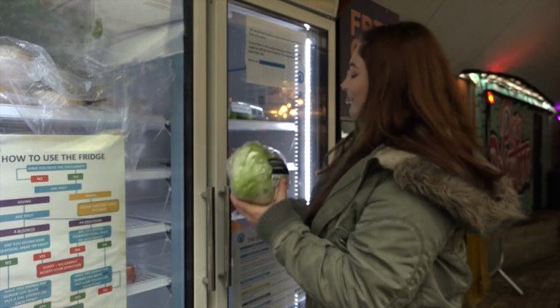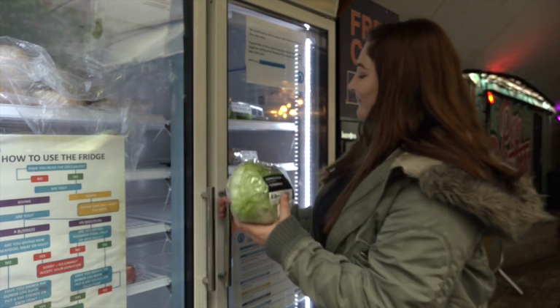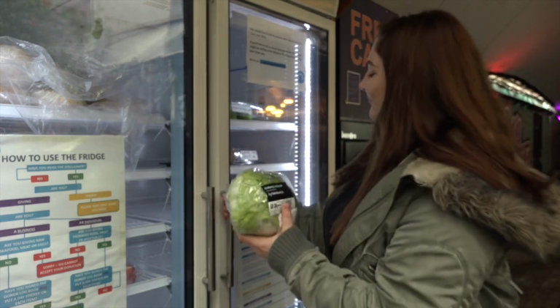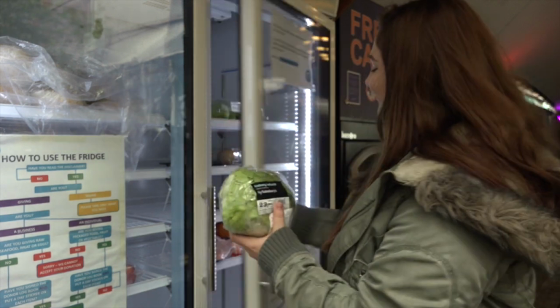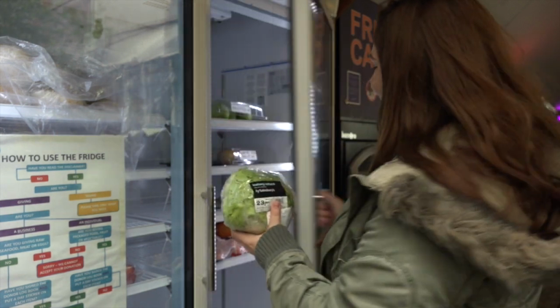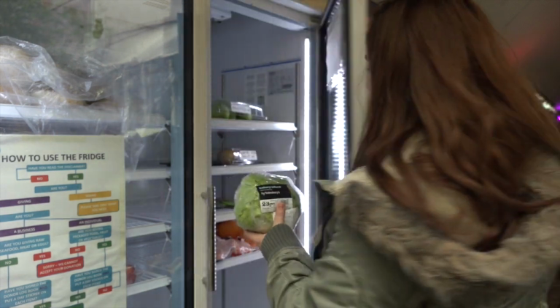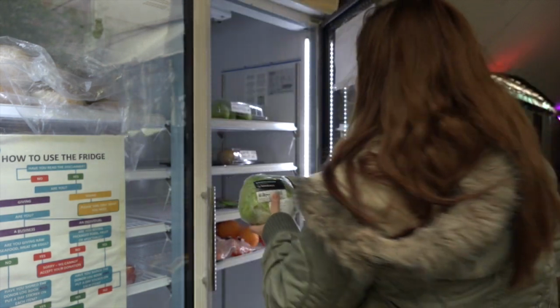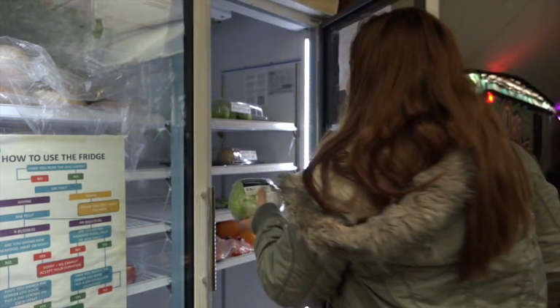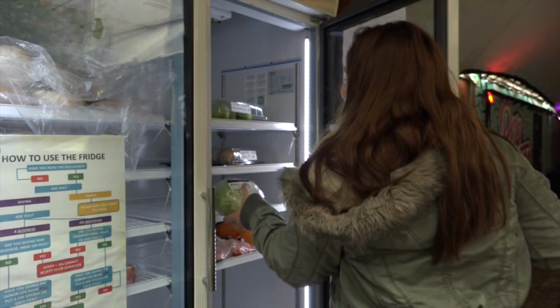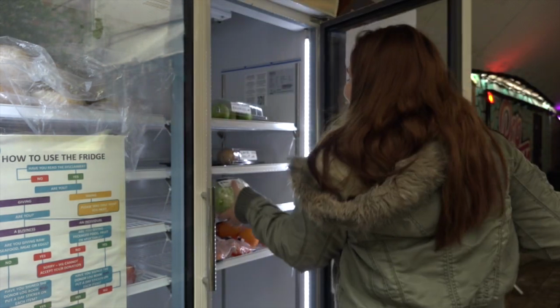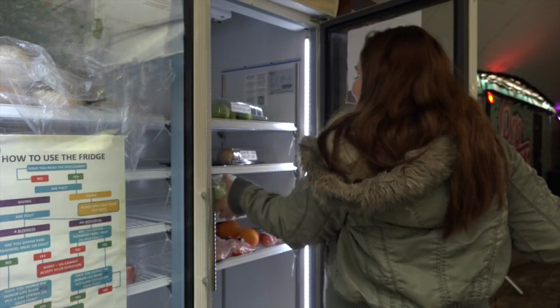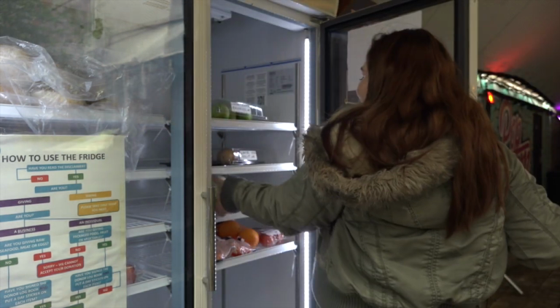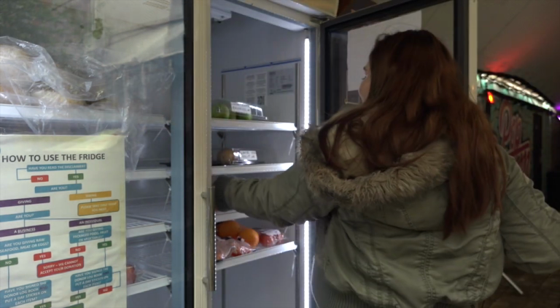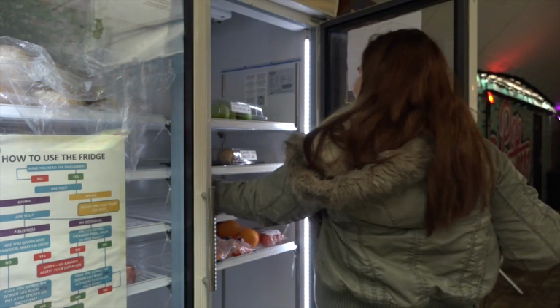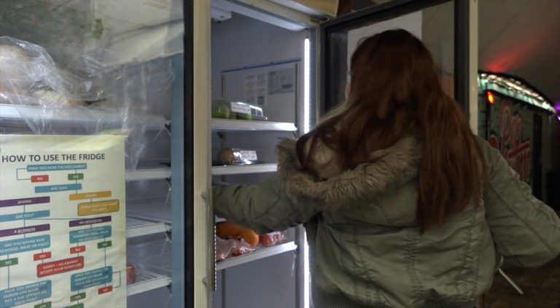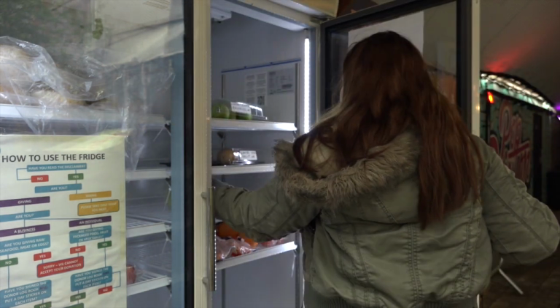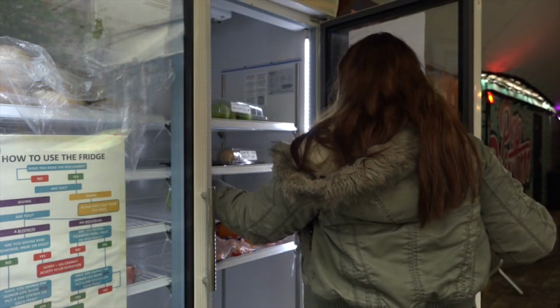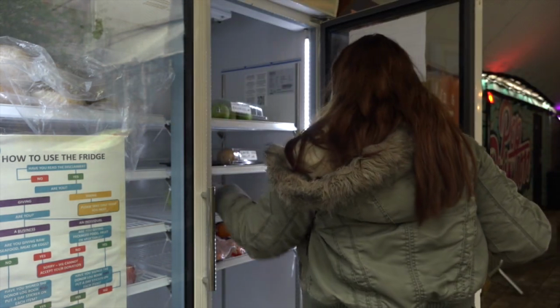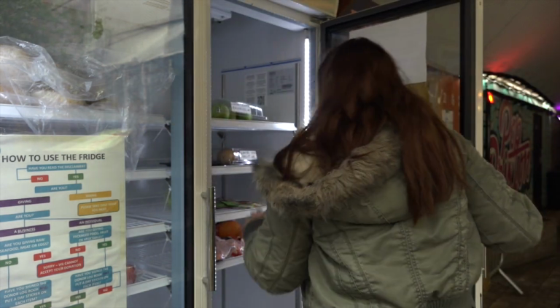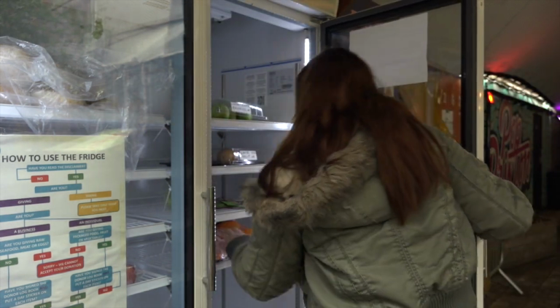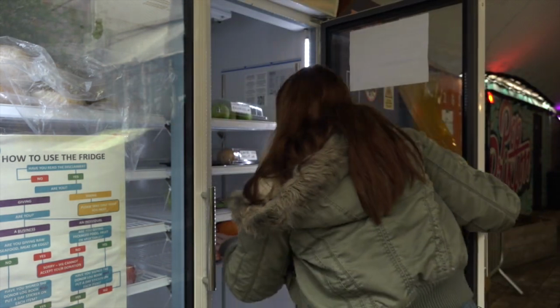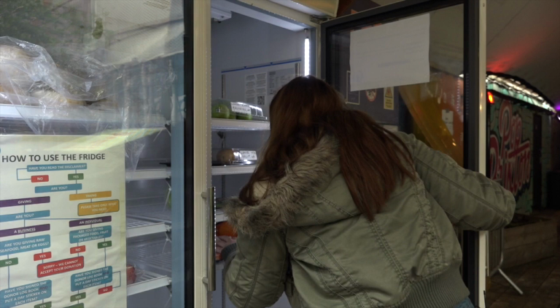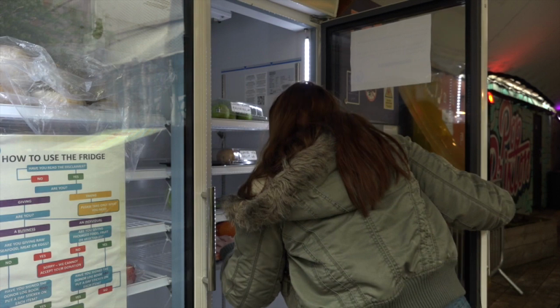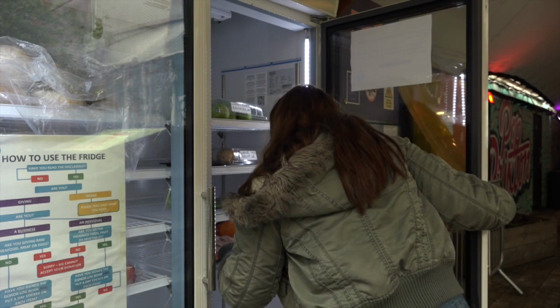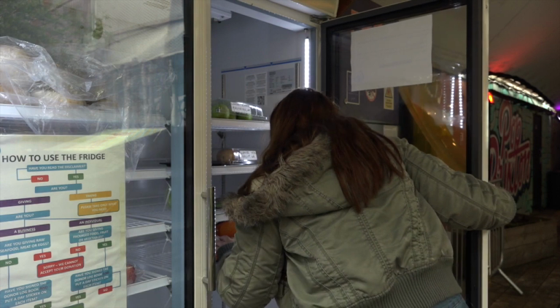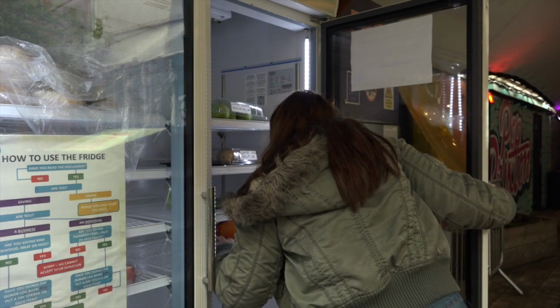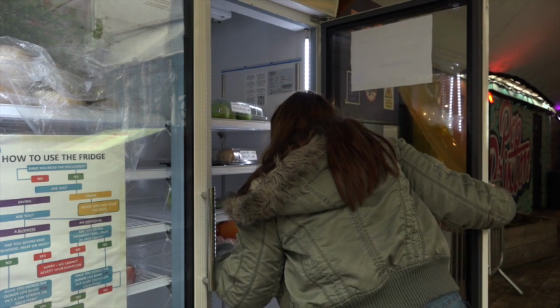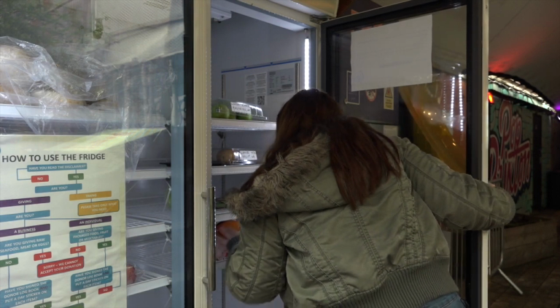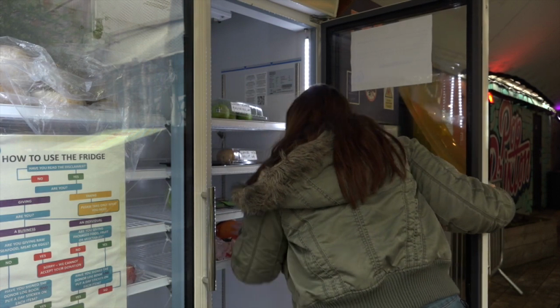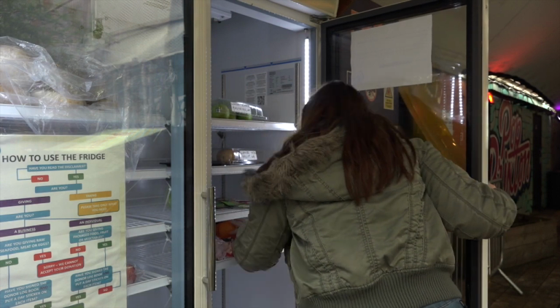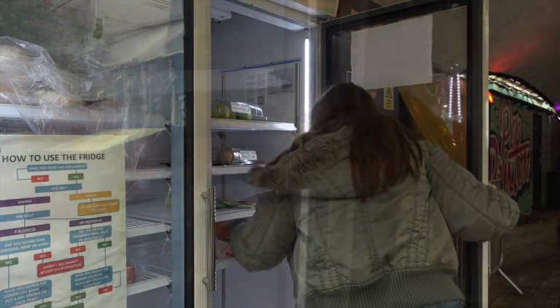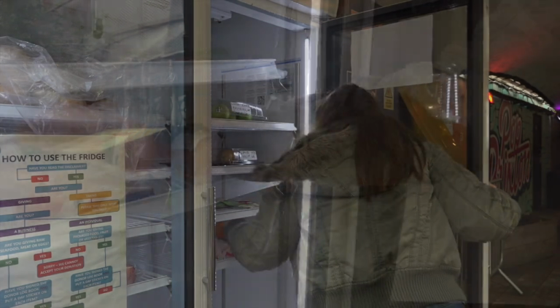The first community fridge was established in Salem, Germany in 2013. In the UK,